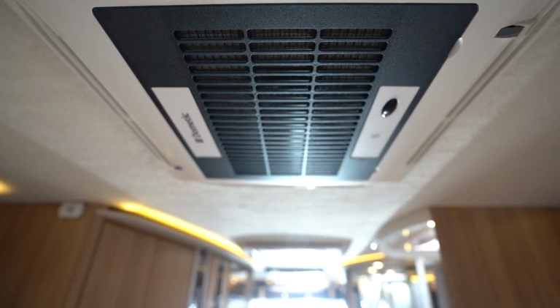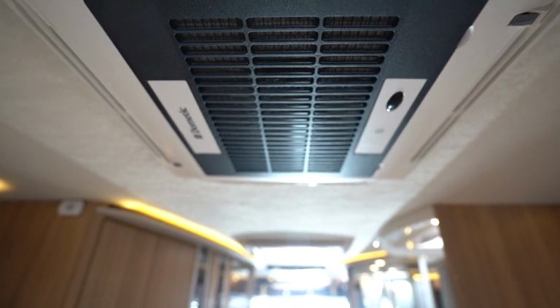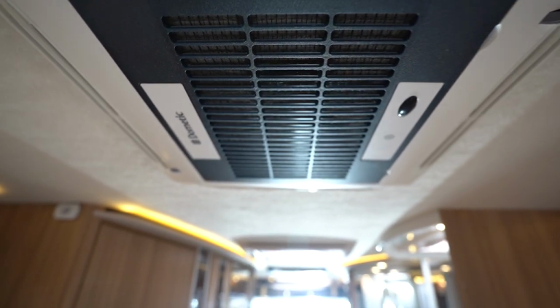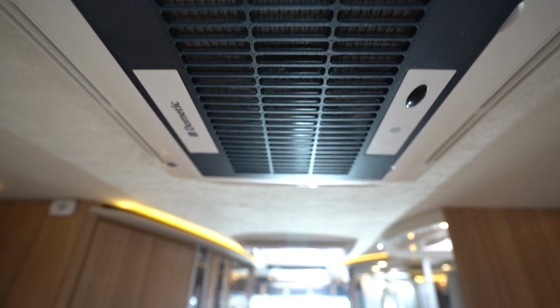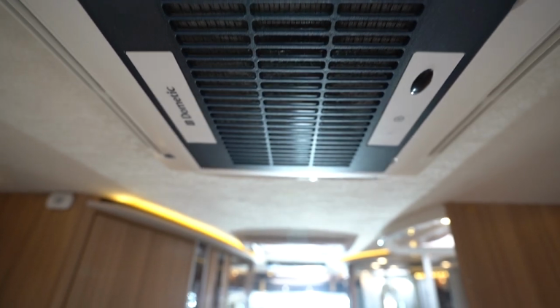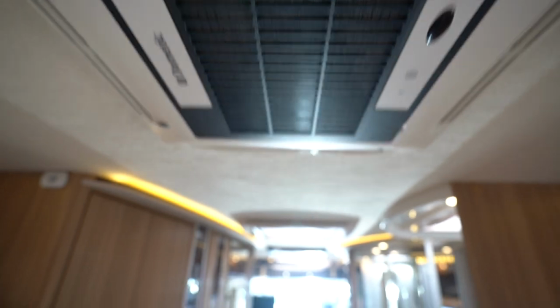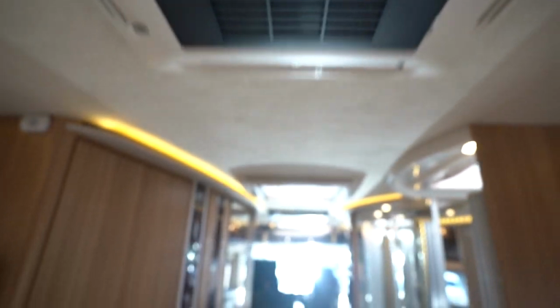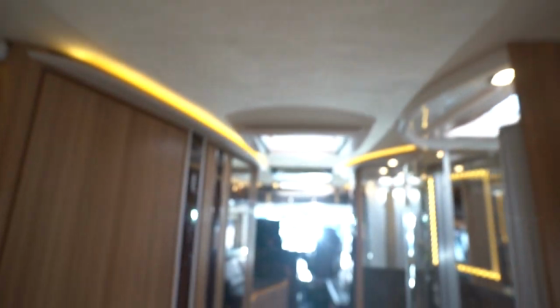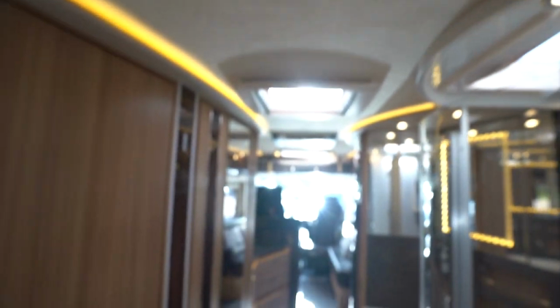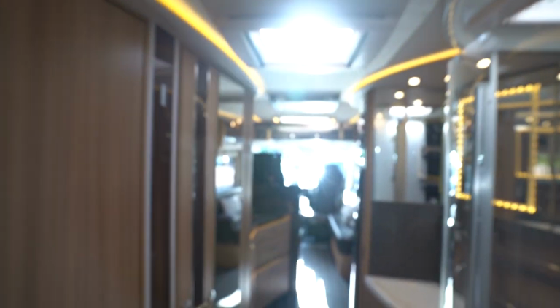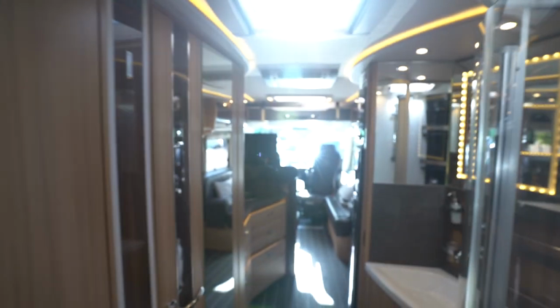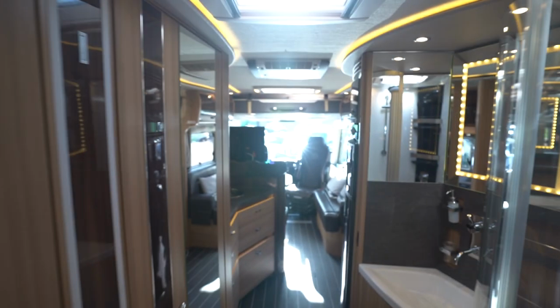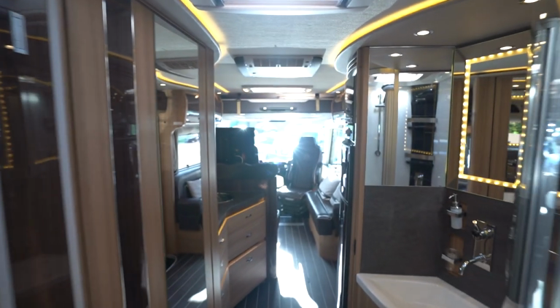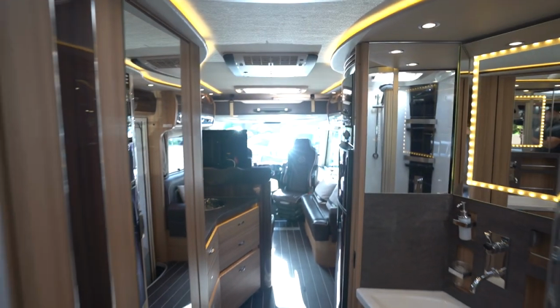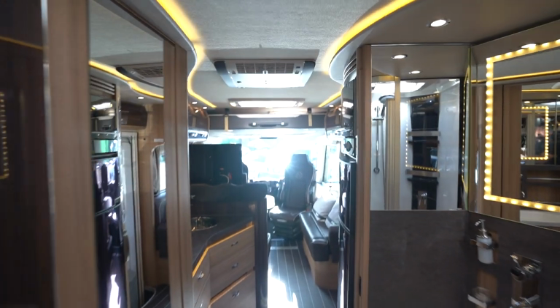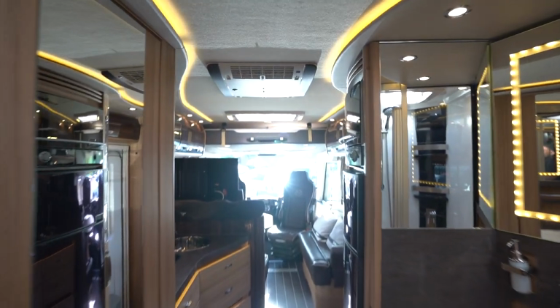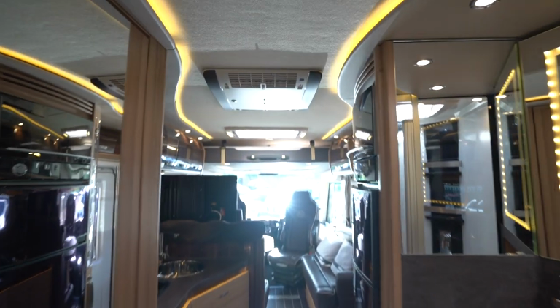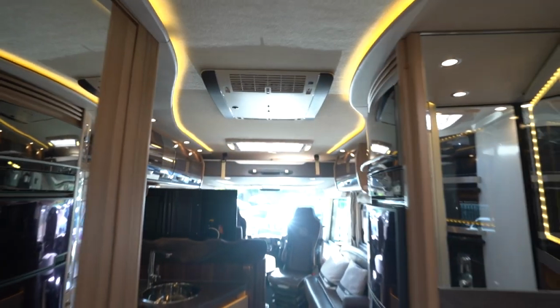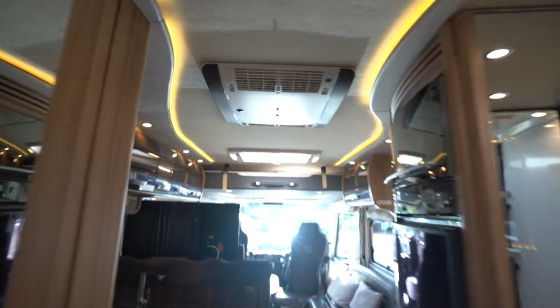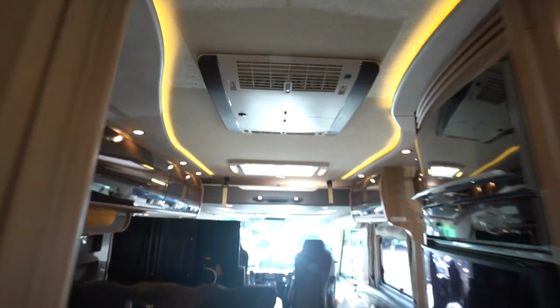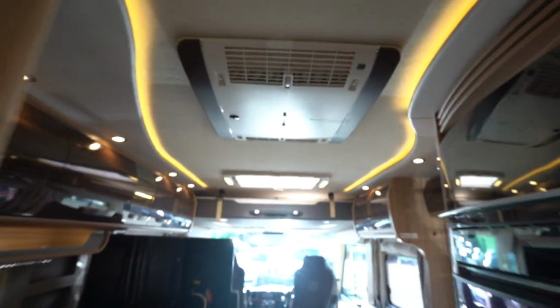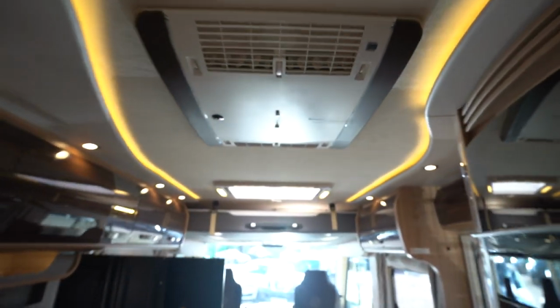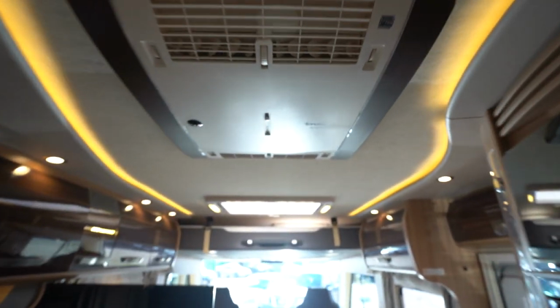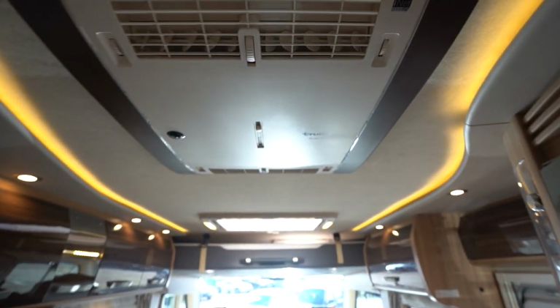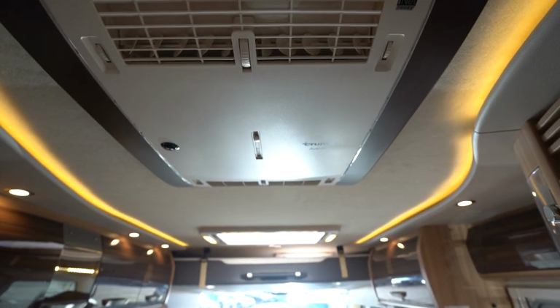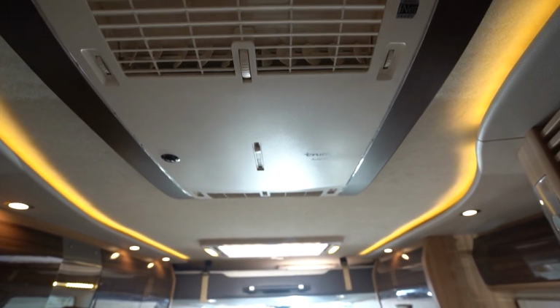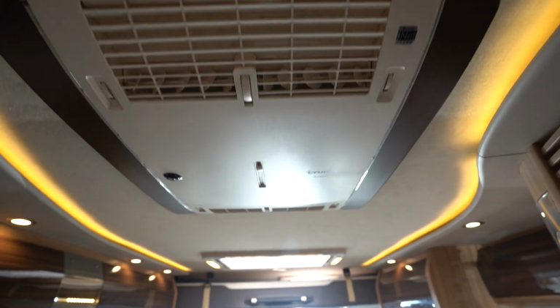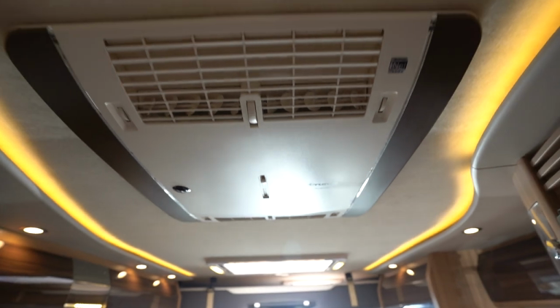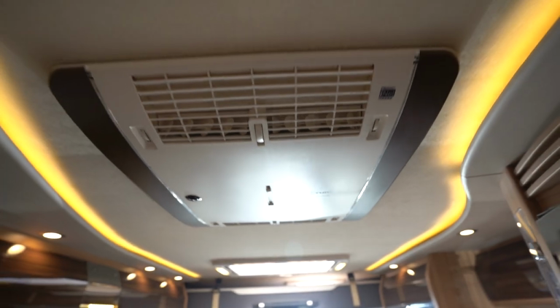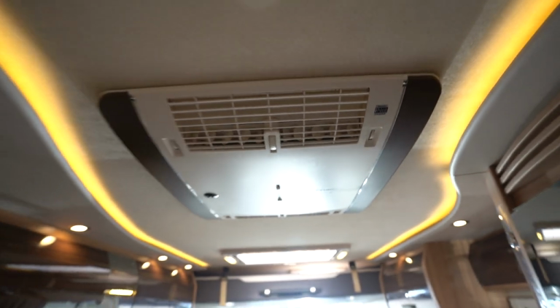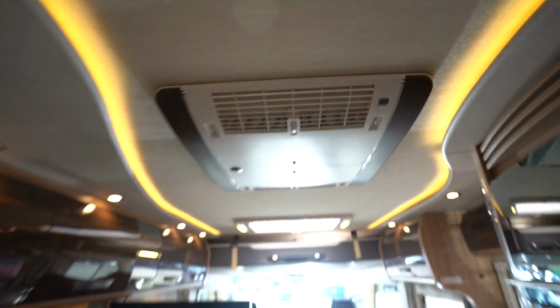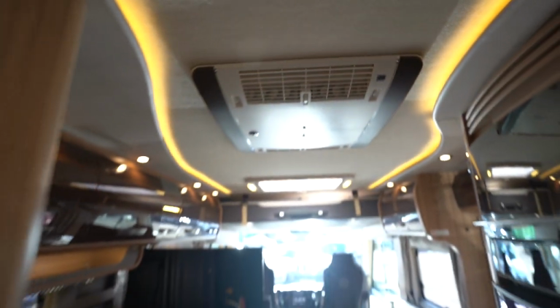There are actually two rear mains air cons. There's a Dometic one here, and then towards the front we've got your Truma Haventa rear air conditioner as well.